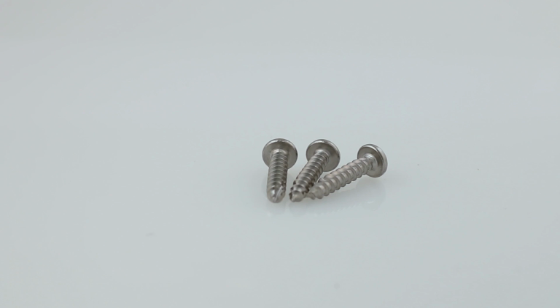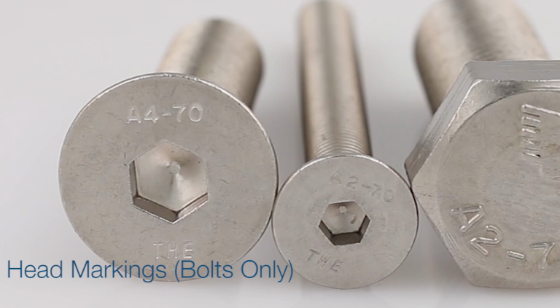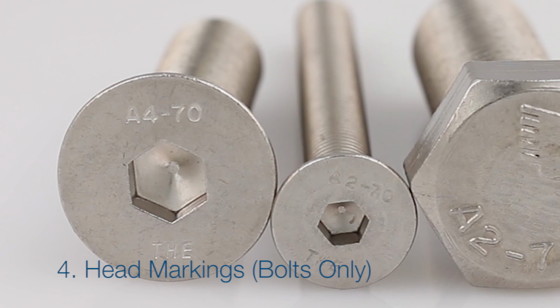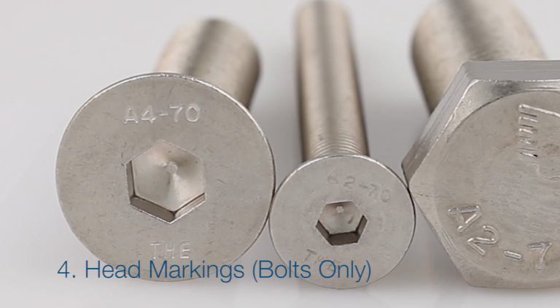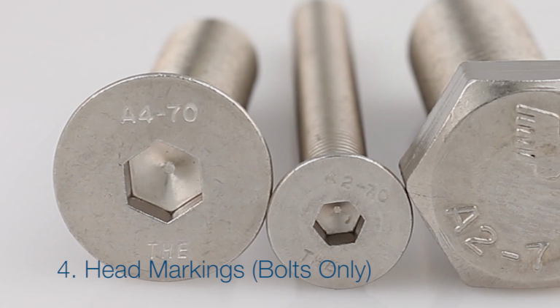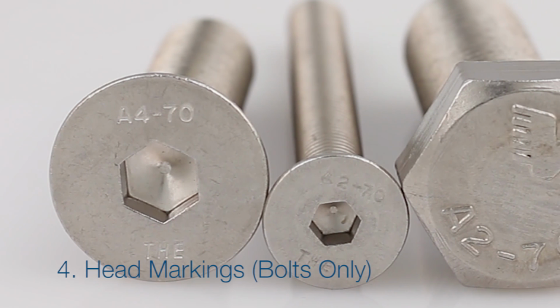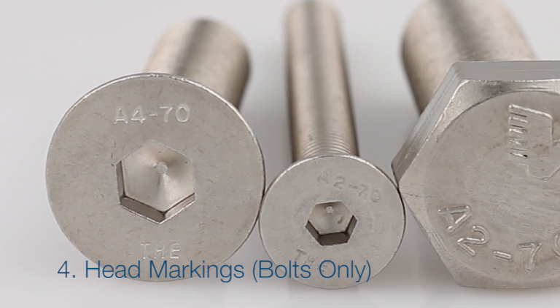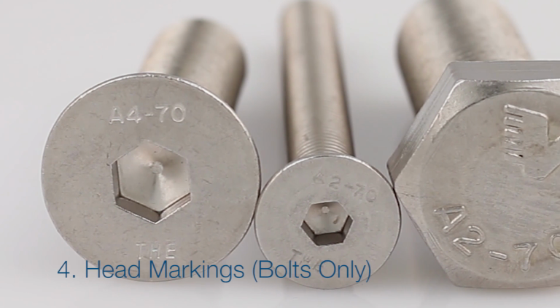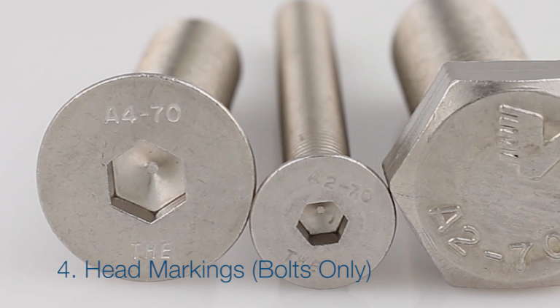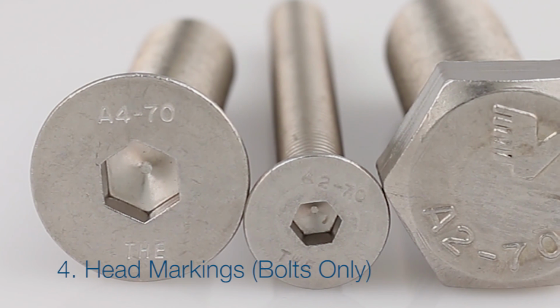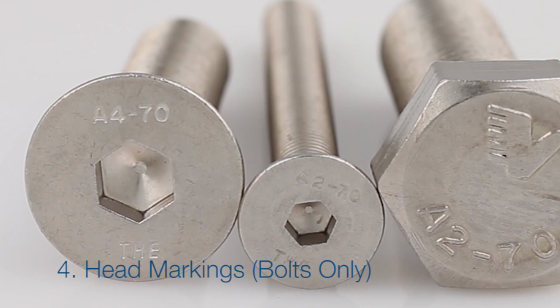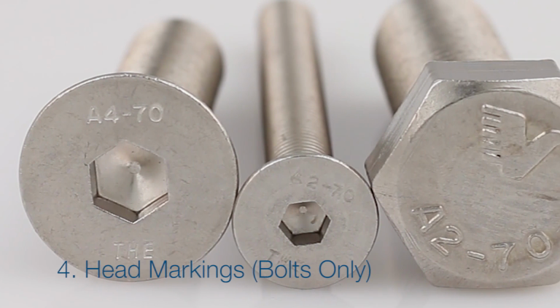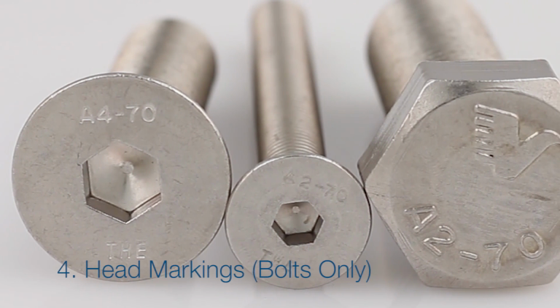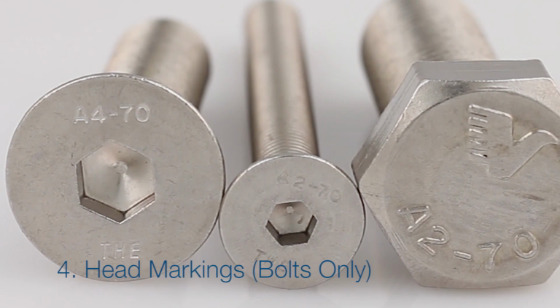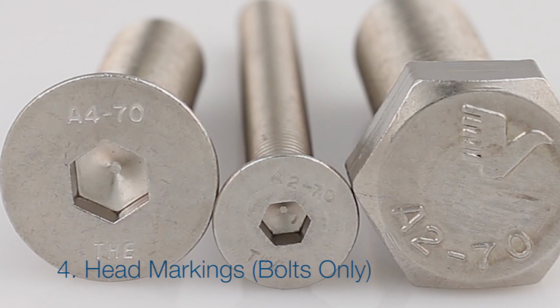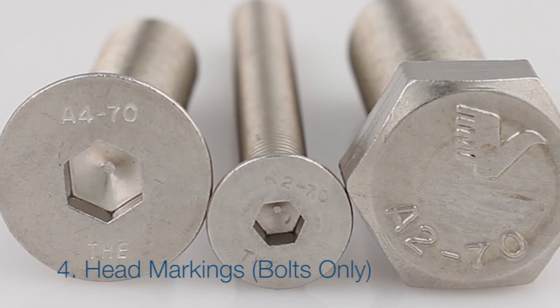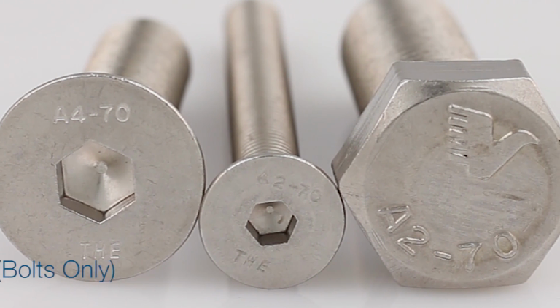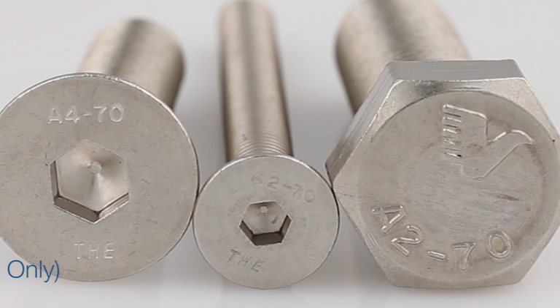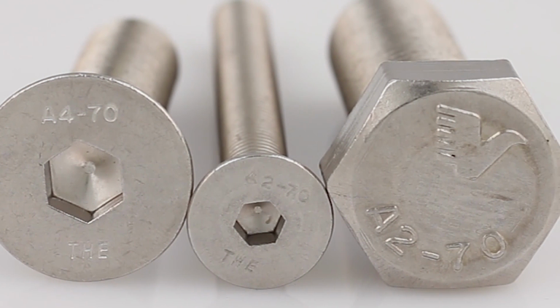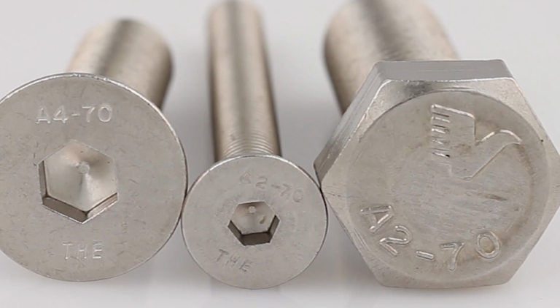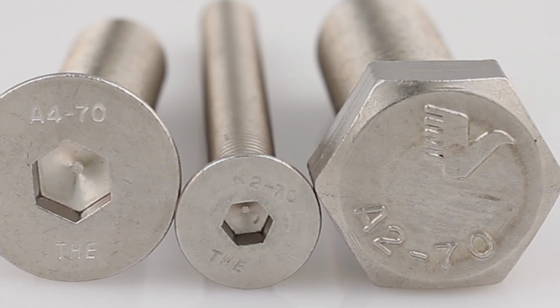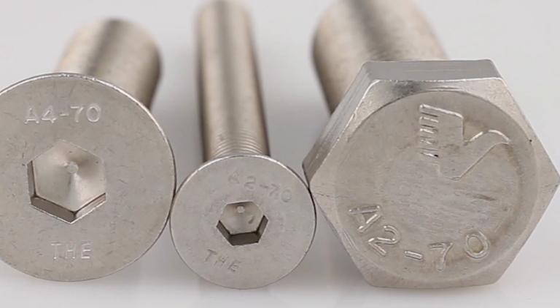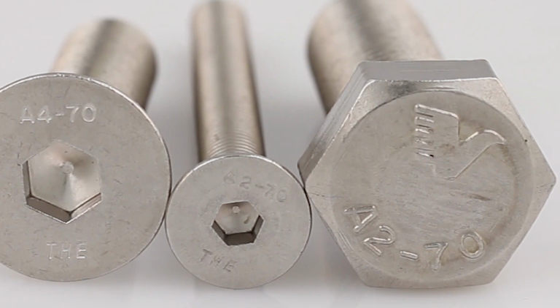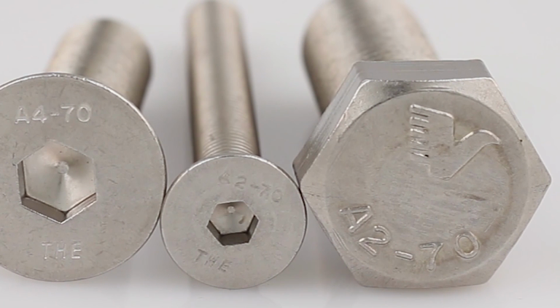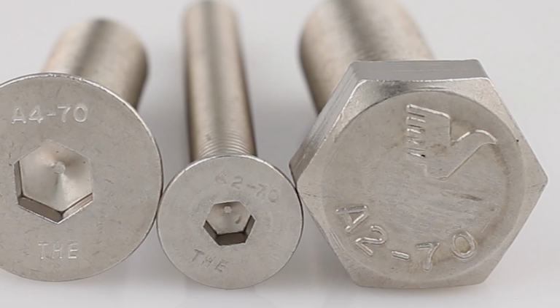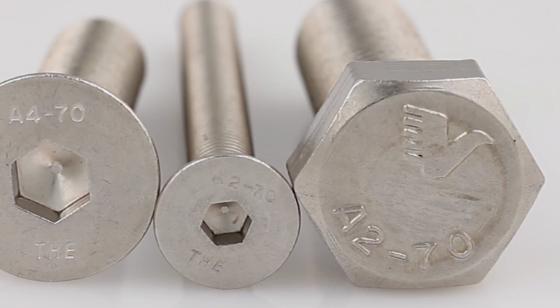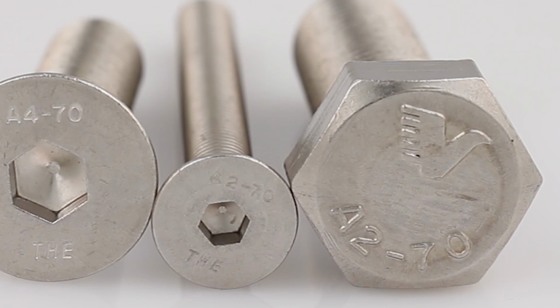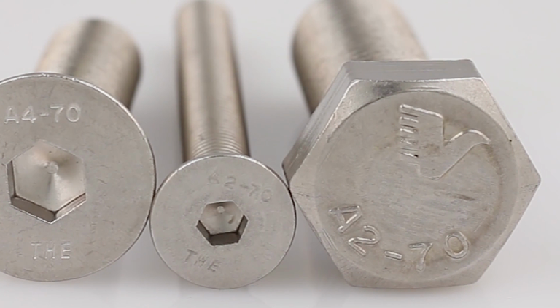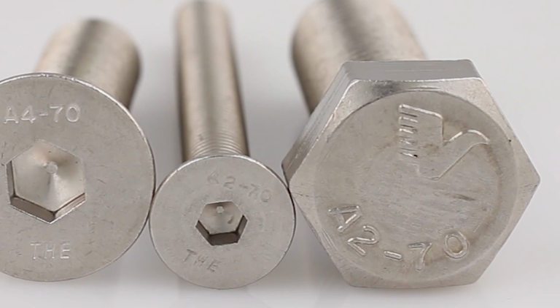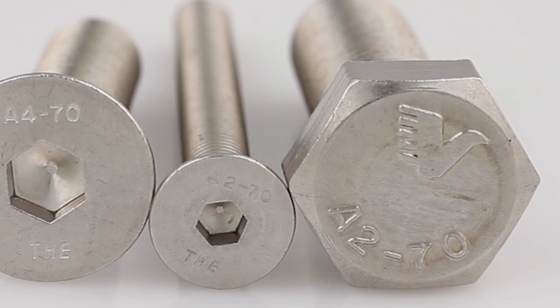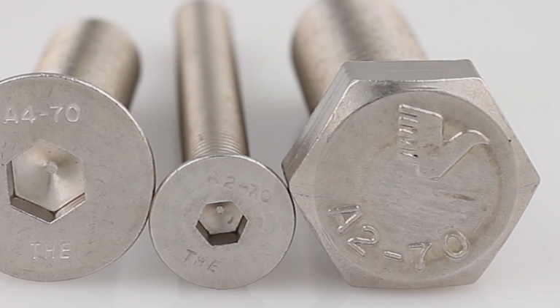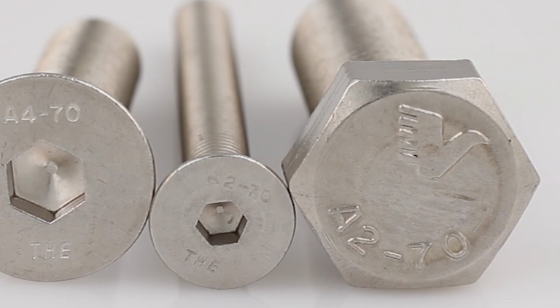With bolts, stainless steel can be identified by the head marking. These markings indicate the steel grade and tensile strength.